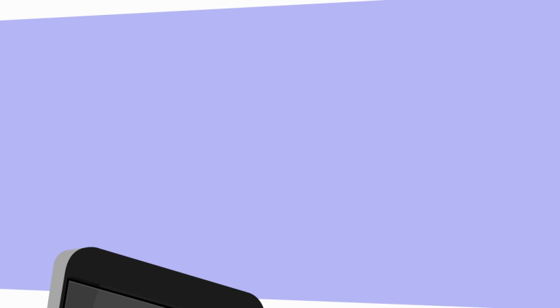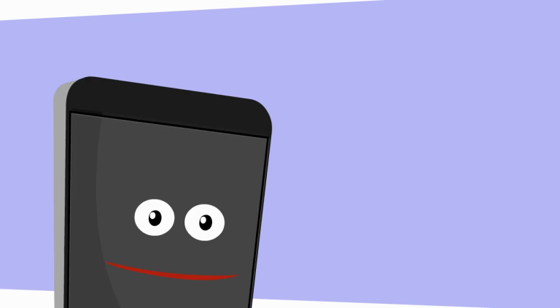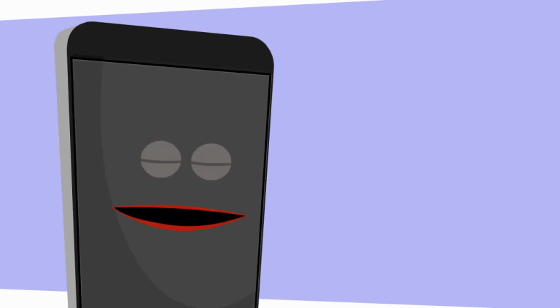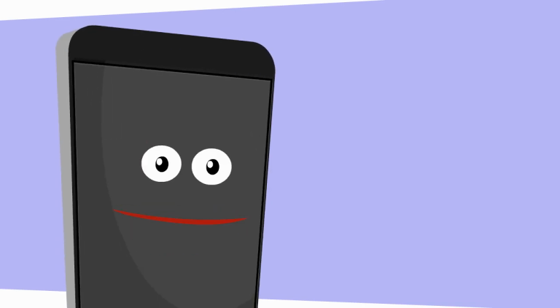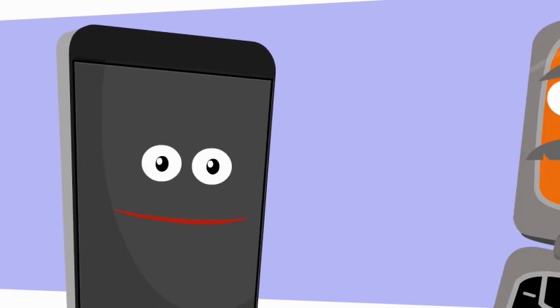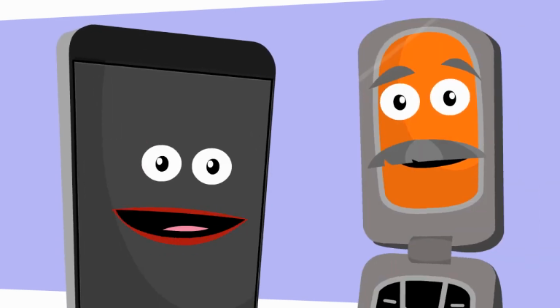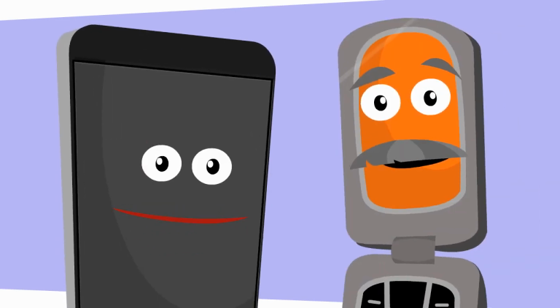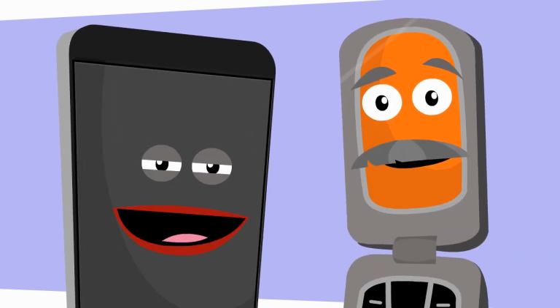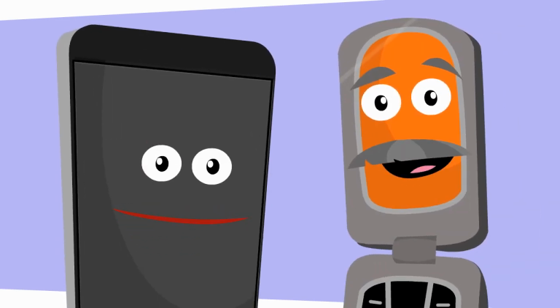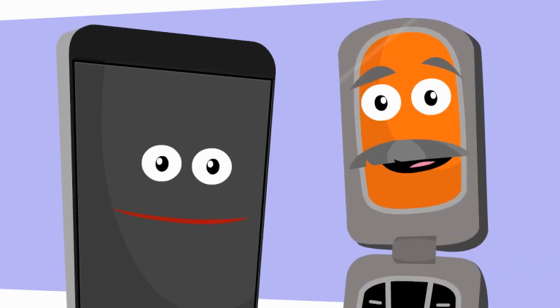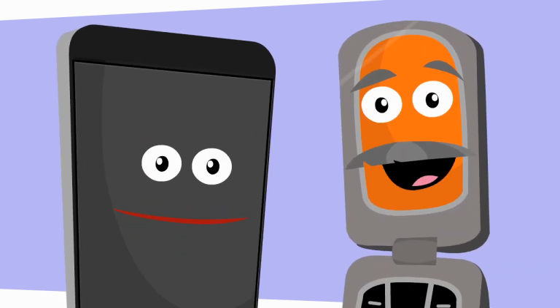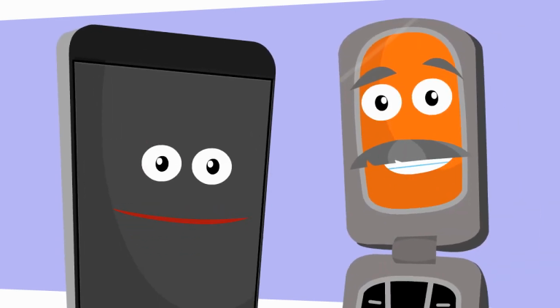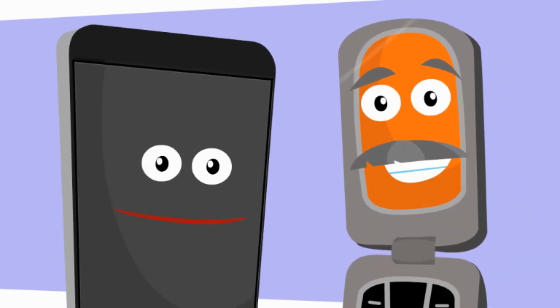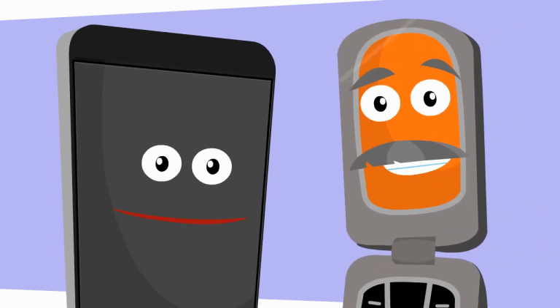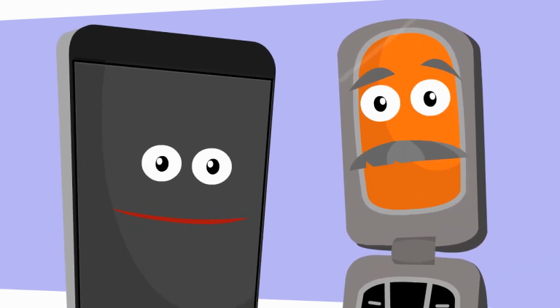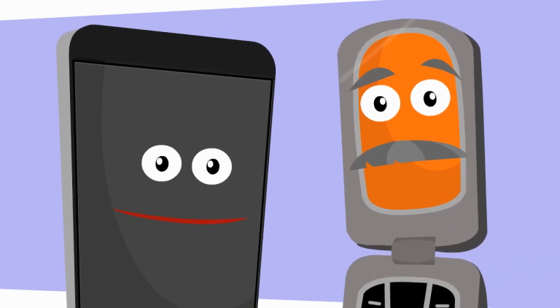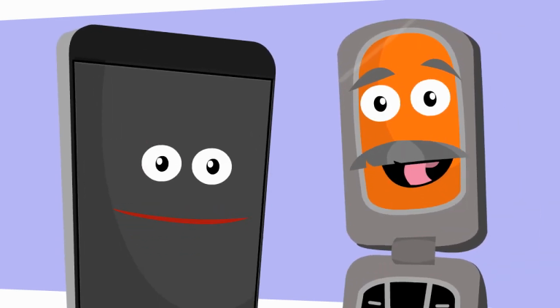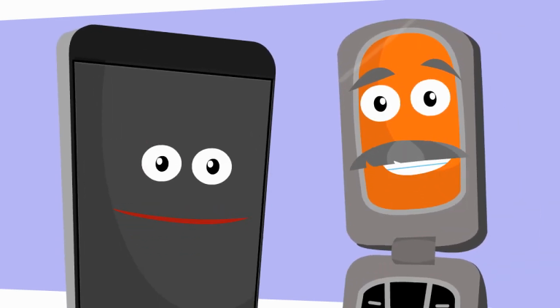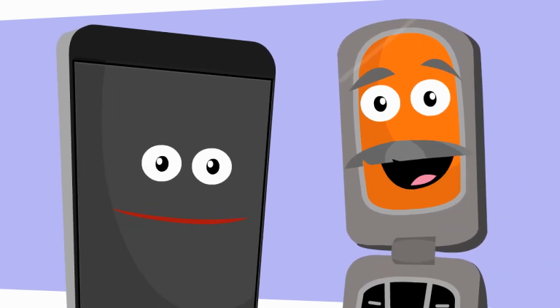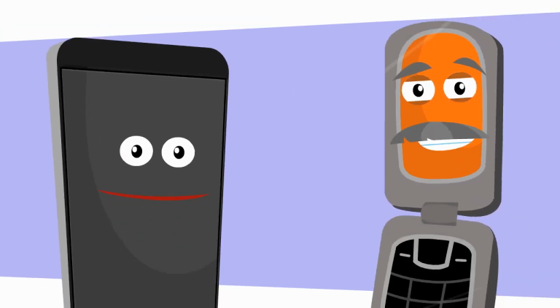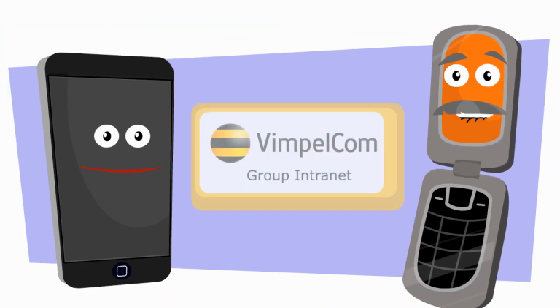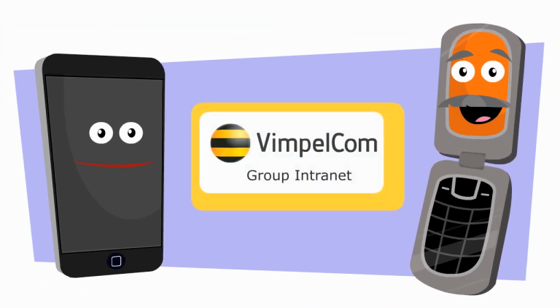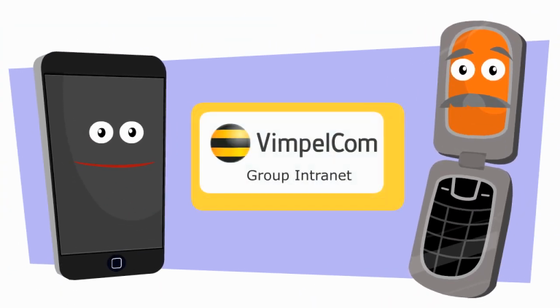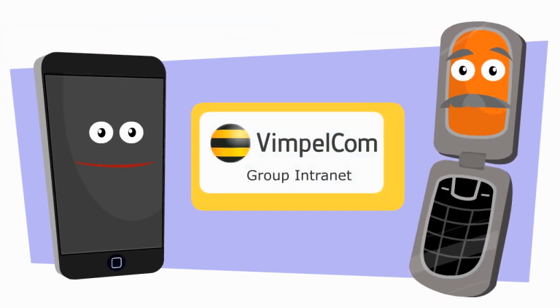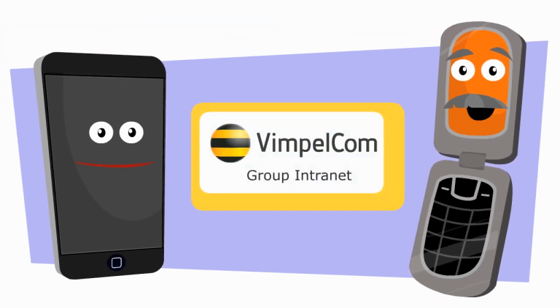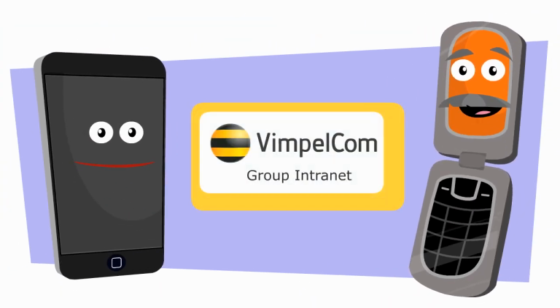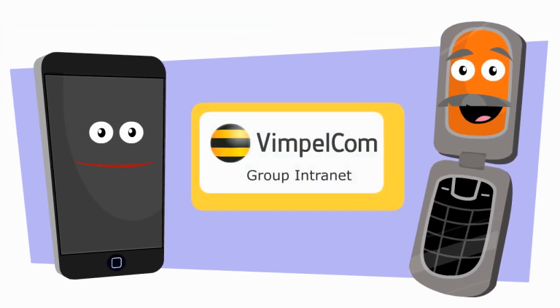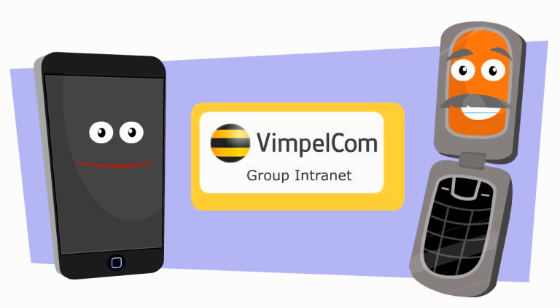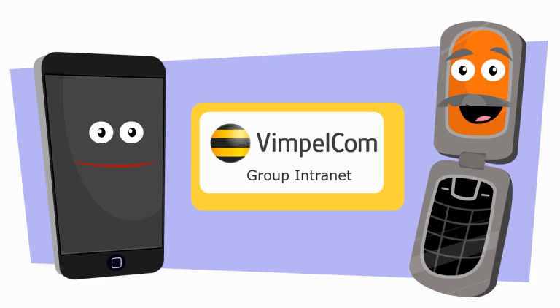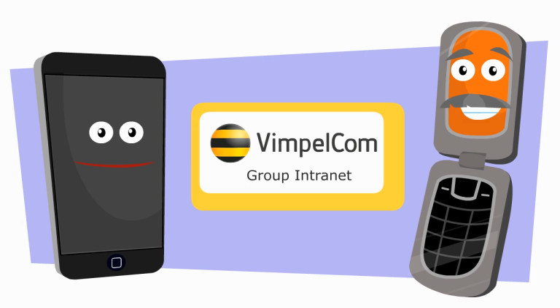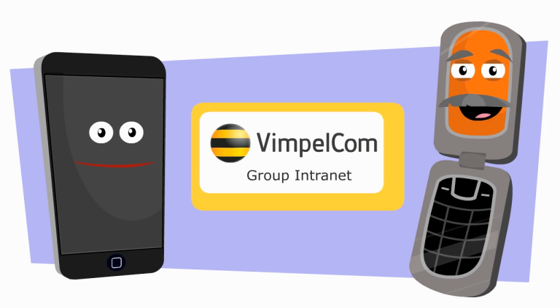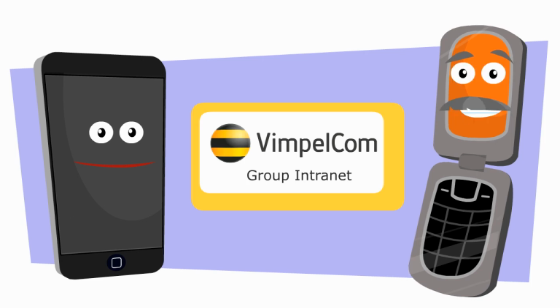Hi, I'm Smart. And I'm Handy. Welcome to the VimpleCom Group Intranet Site.